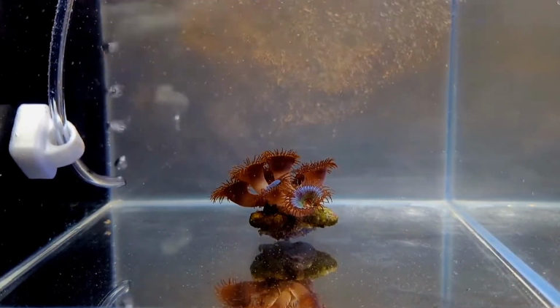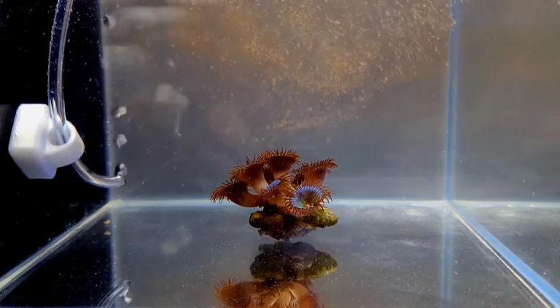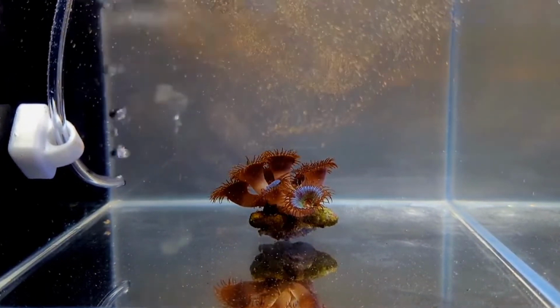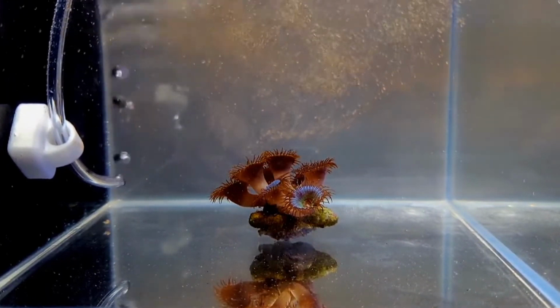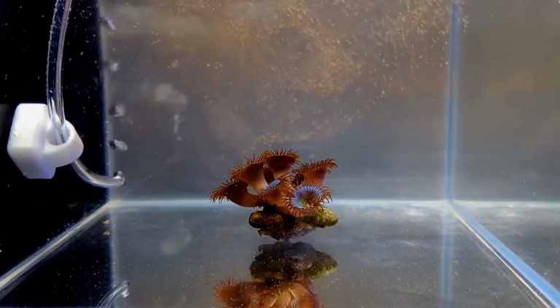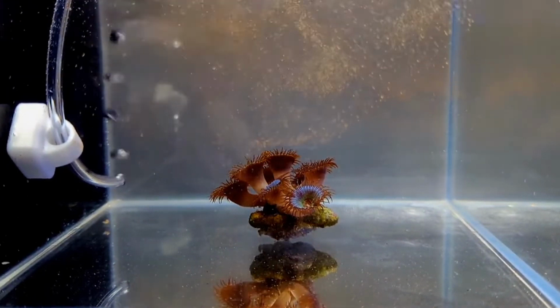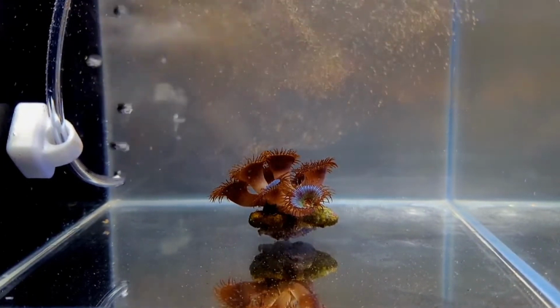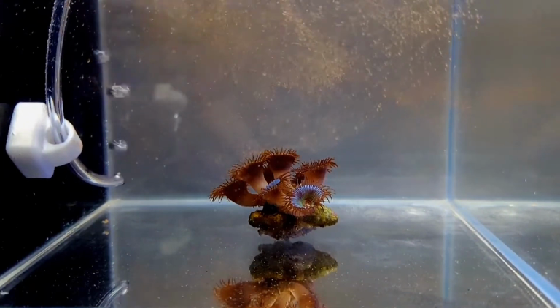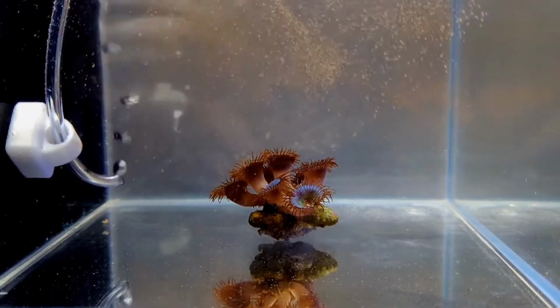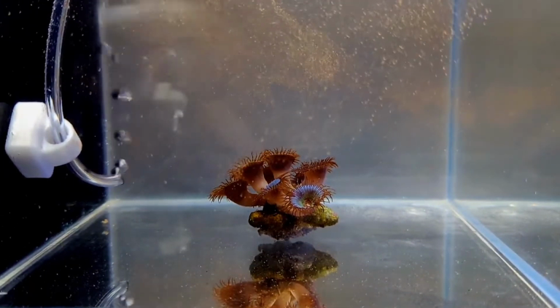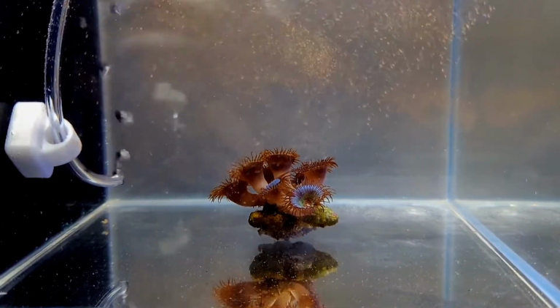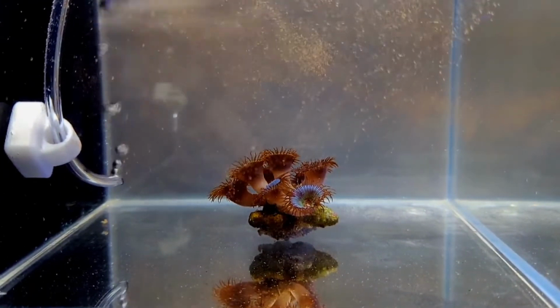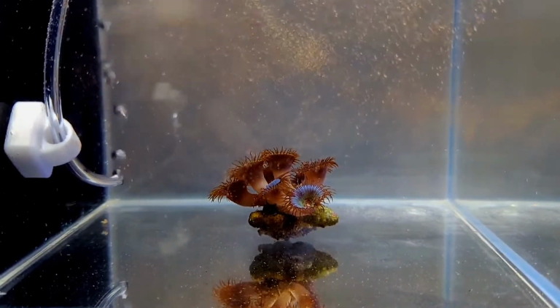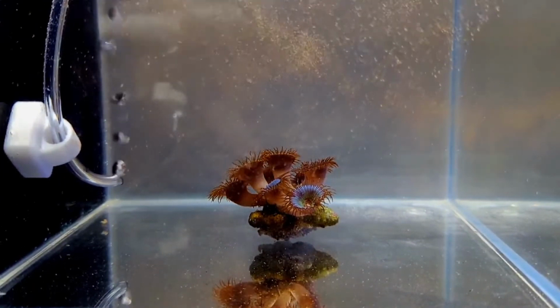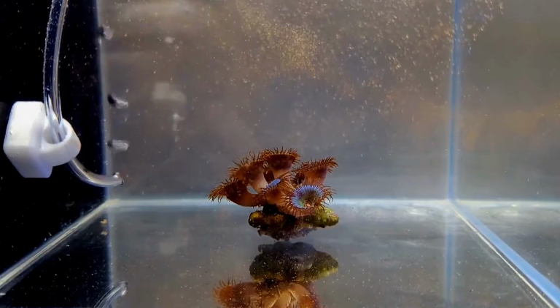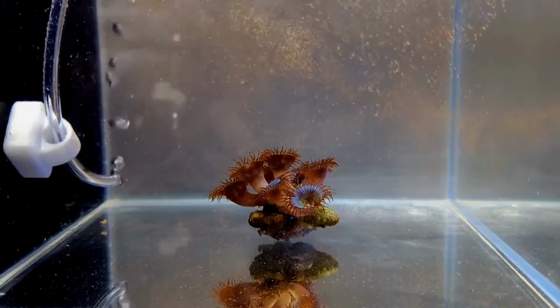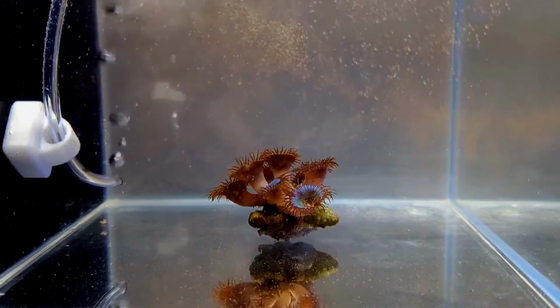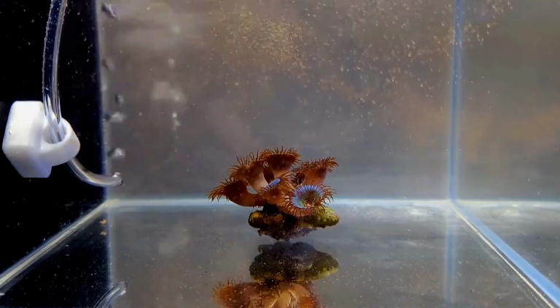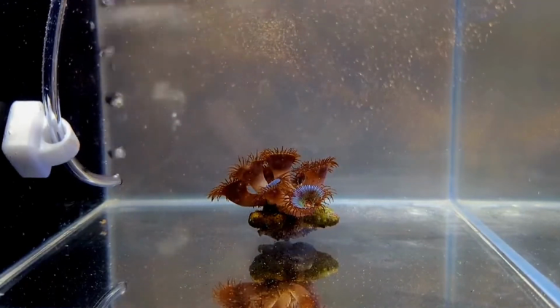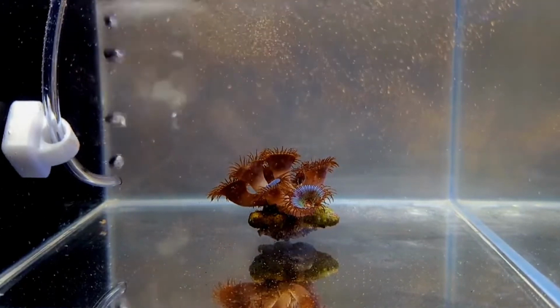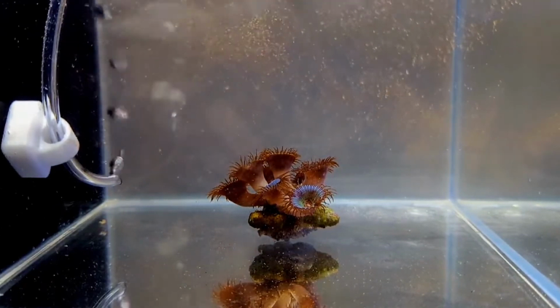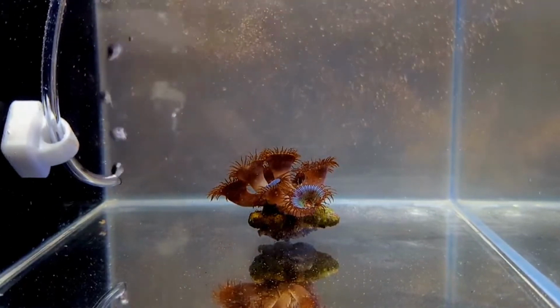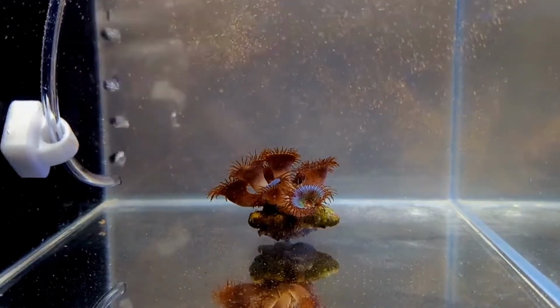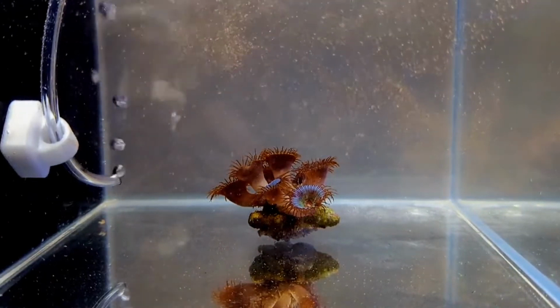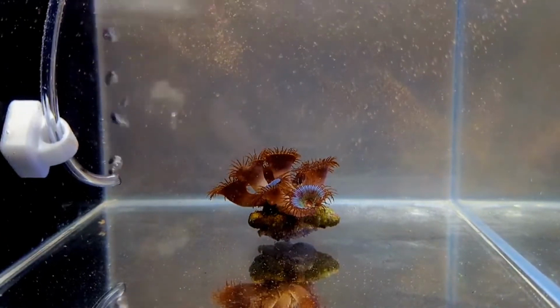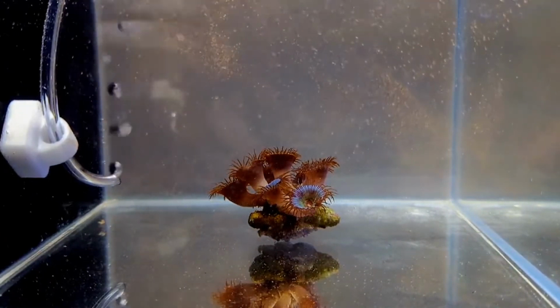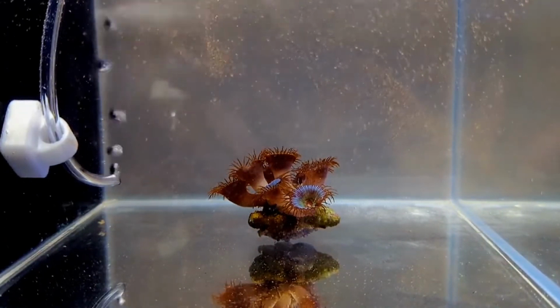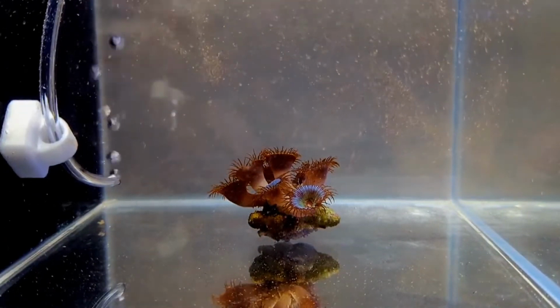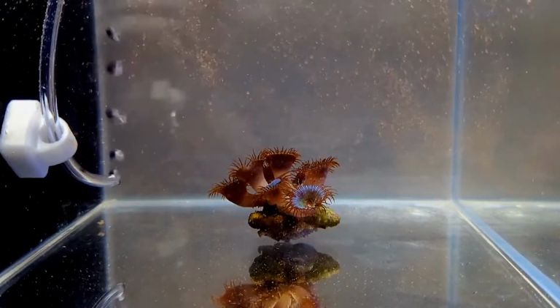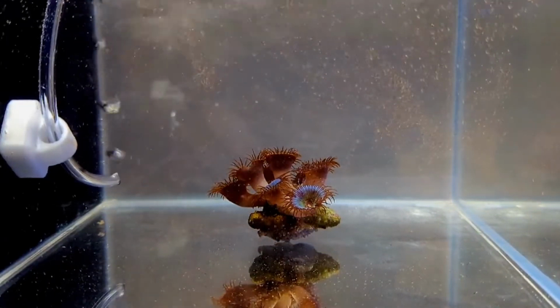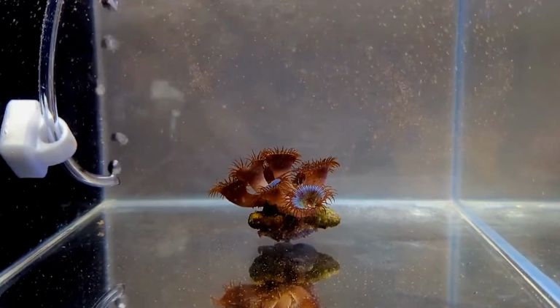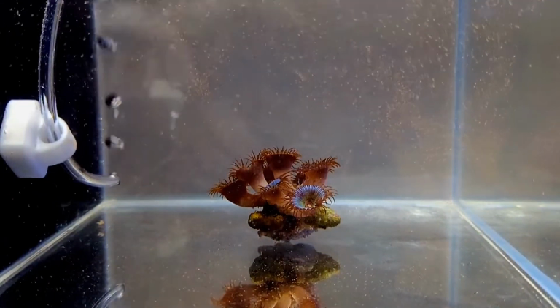Coming in a strong second for our ranking is cost. This food is actually a little less expensive than other brands.